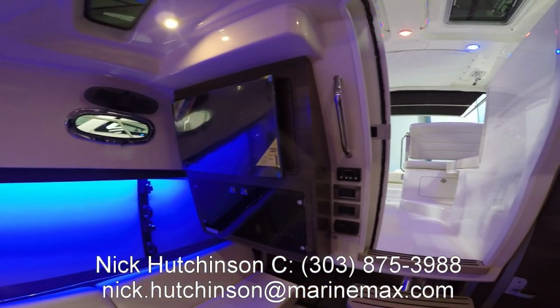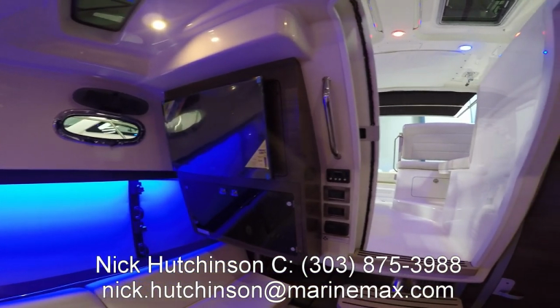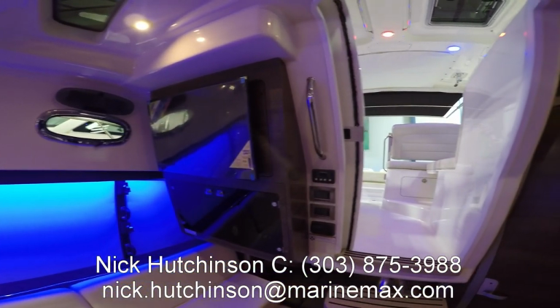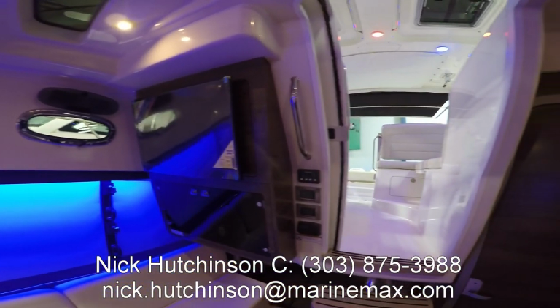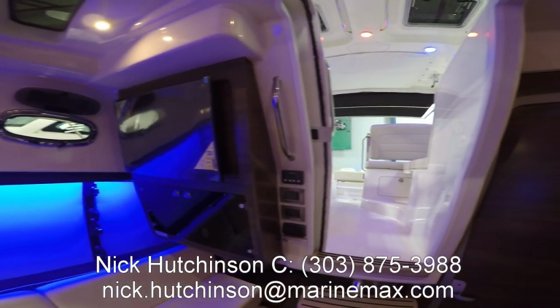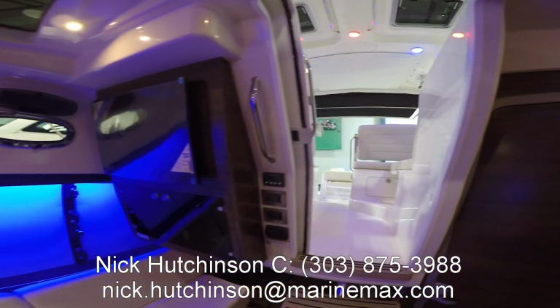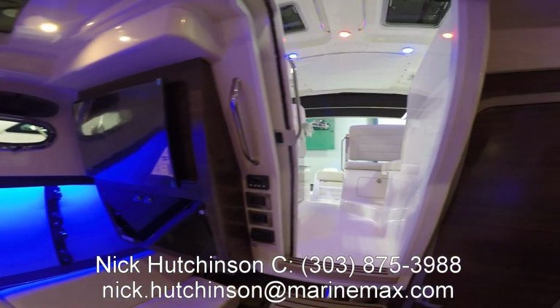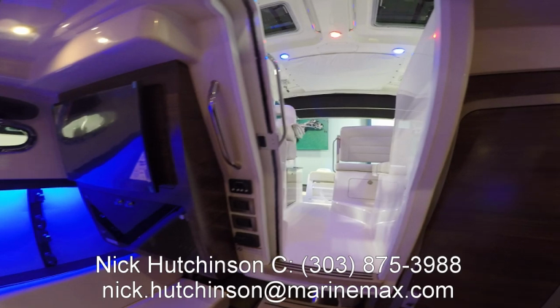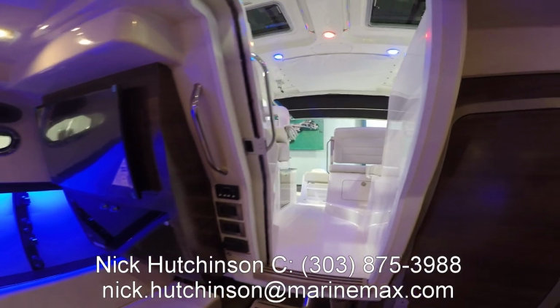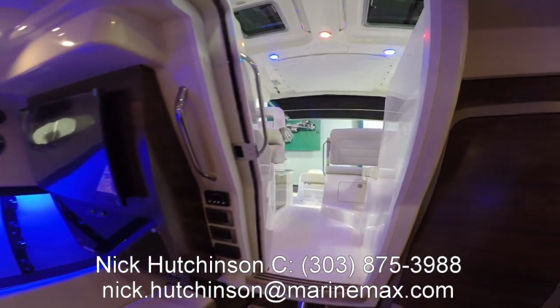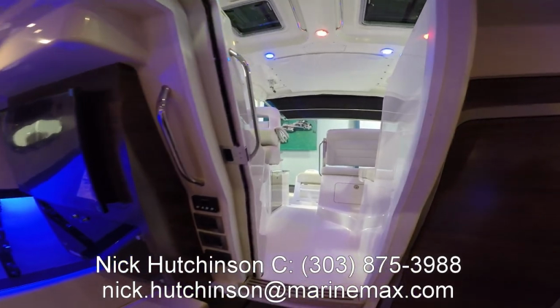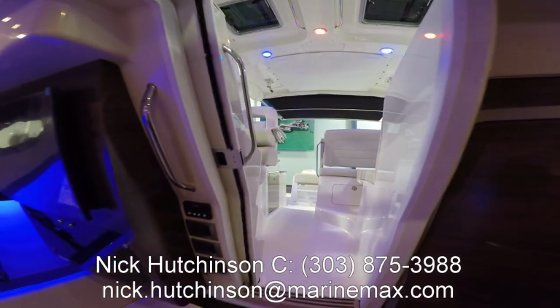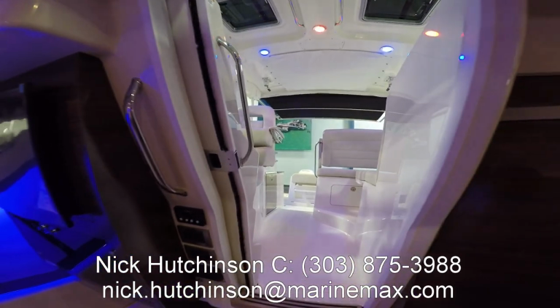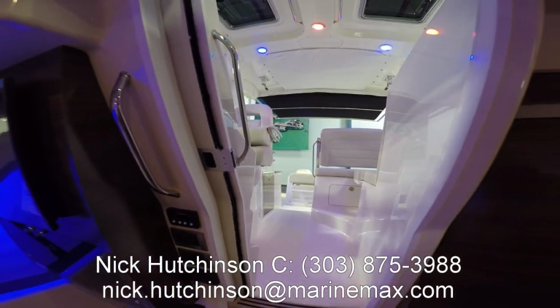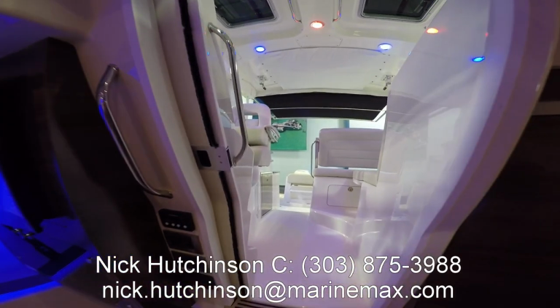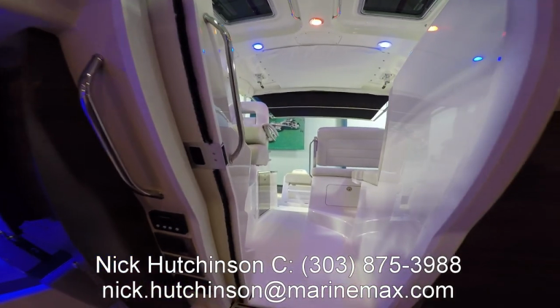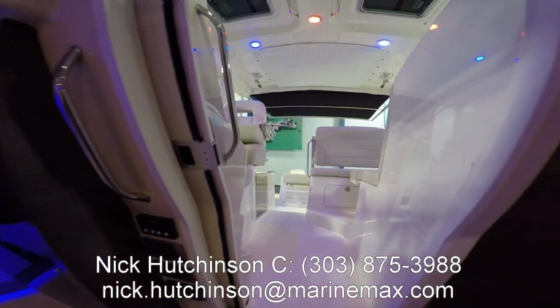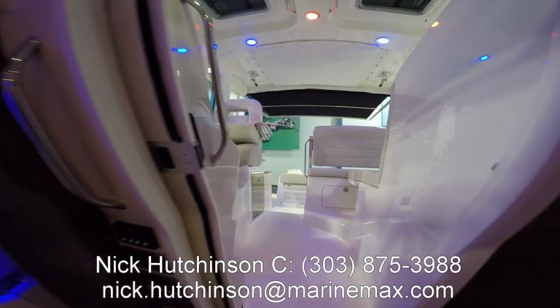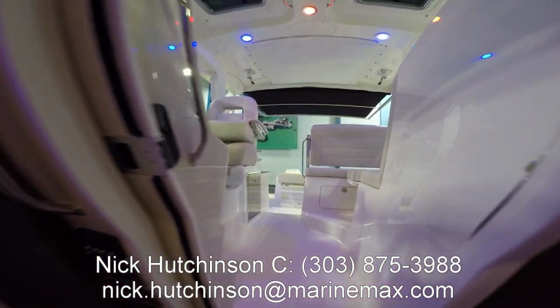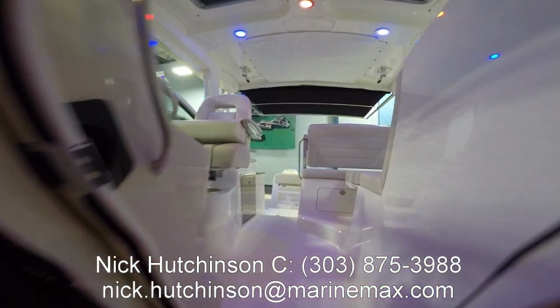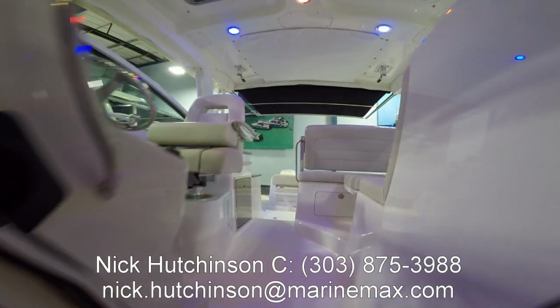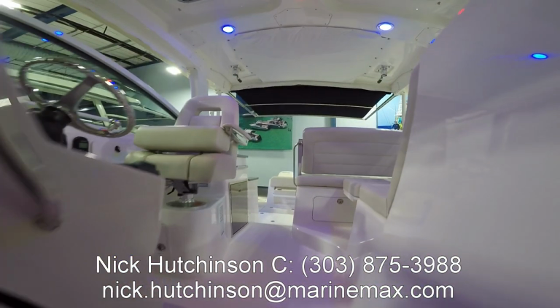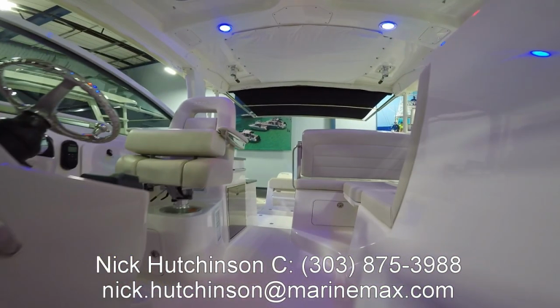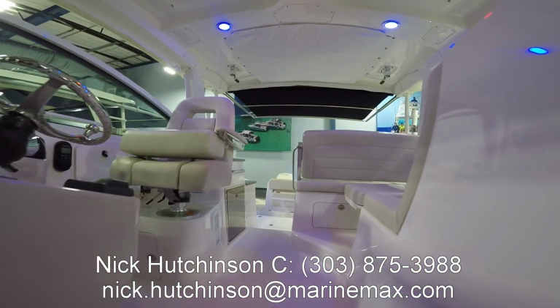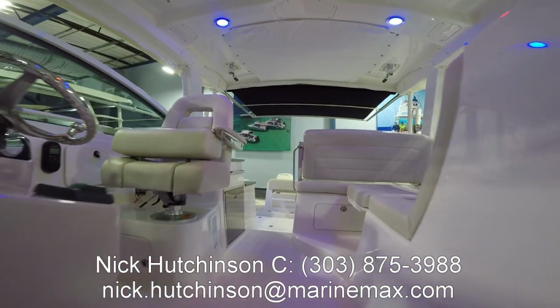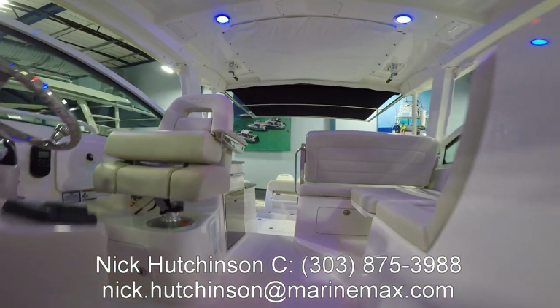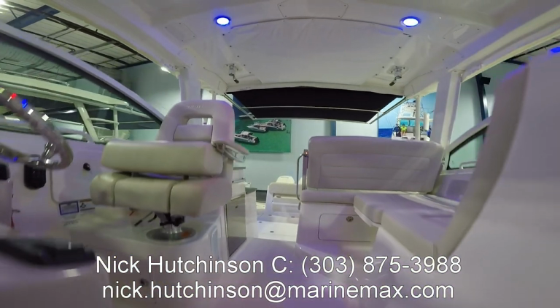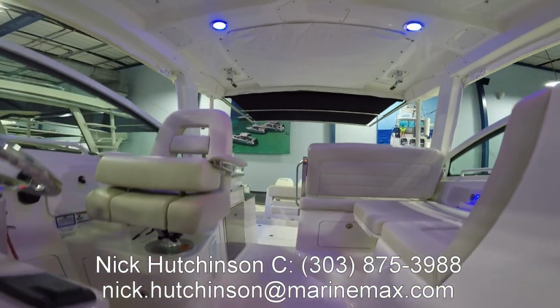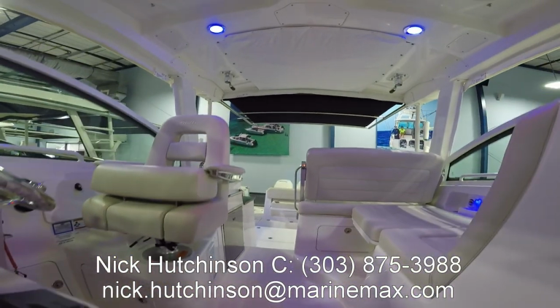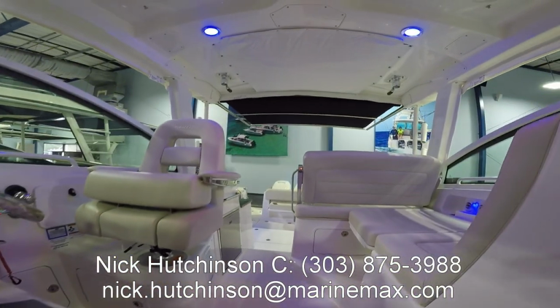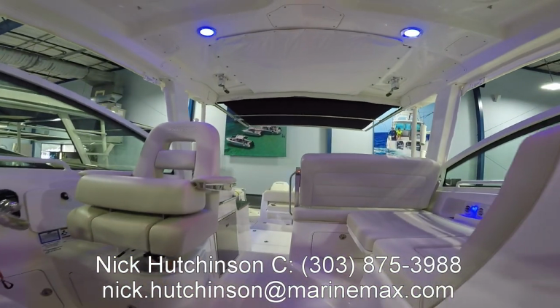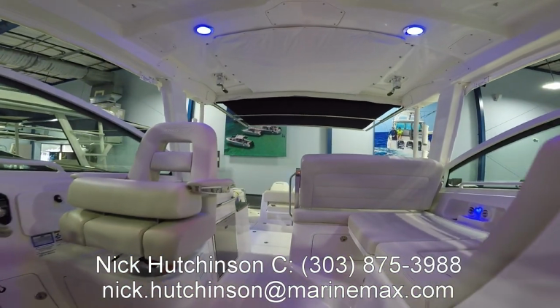If you guys have any other questions about this amazing boat feel free to give me a call, shoot me a text, or send me an email. My information is right there below. I'm happy to help.